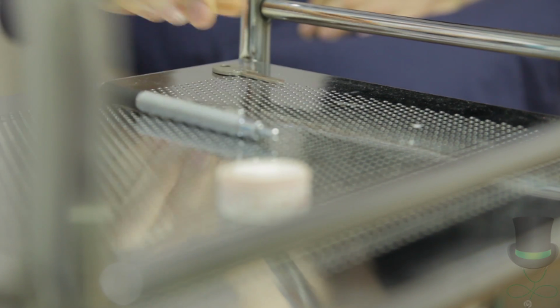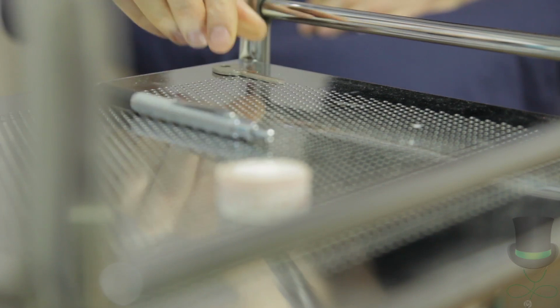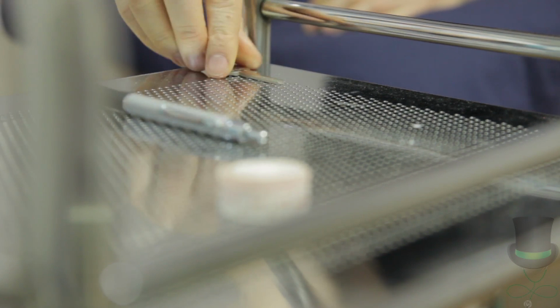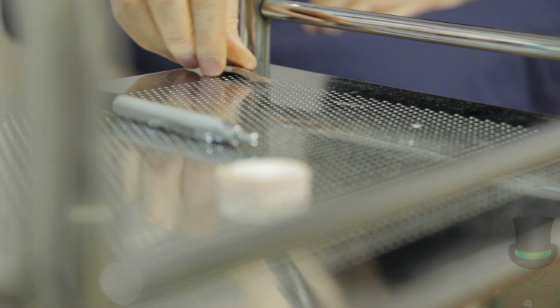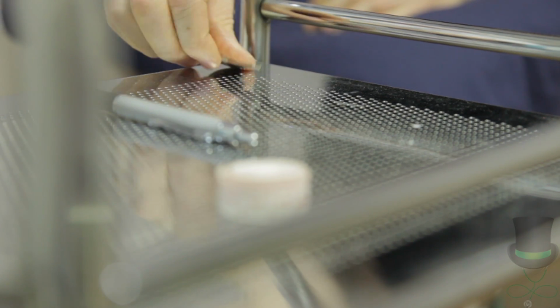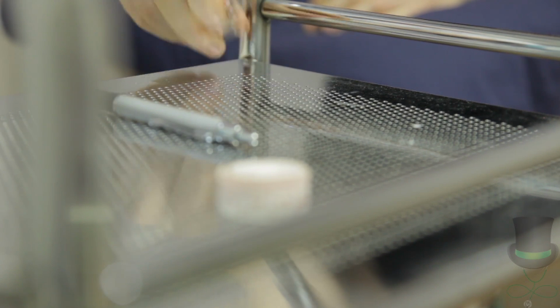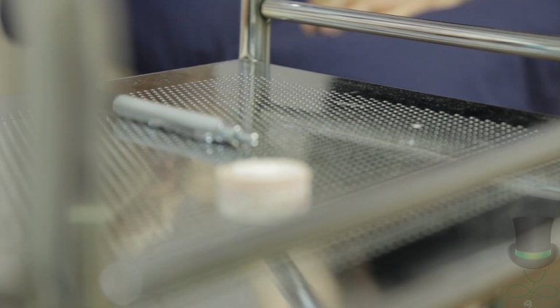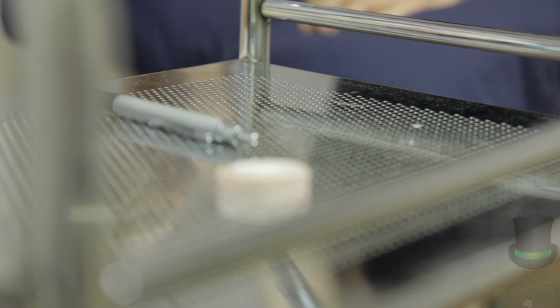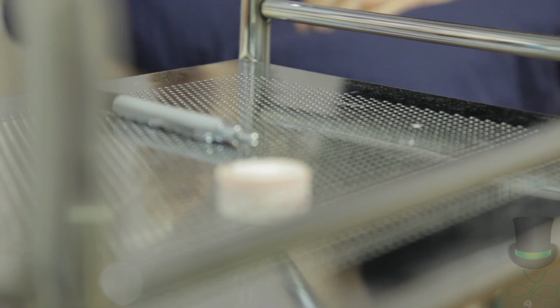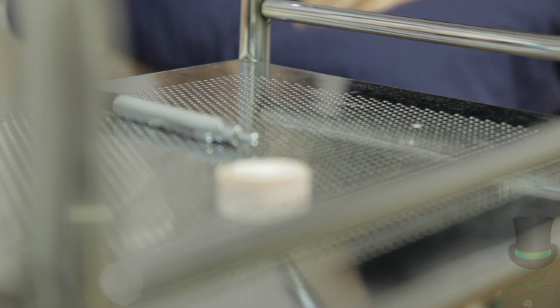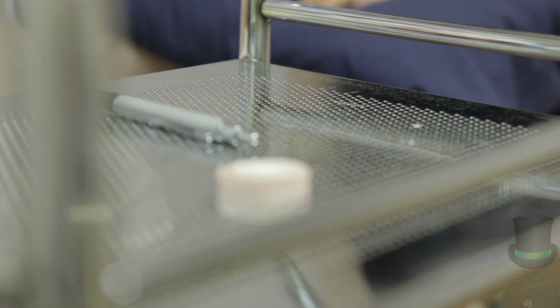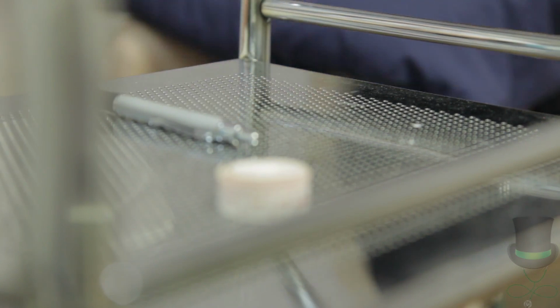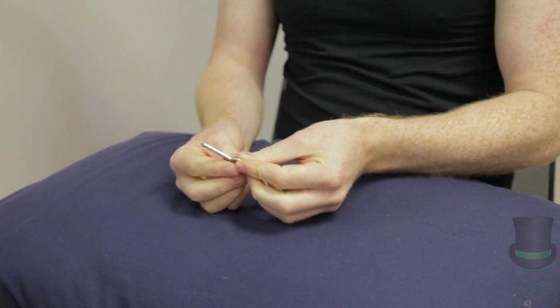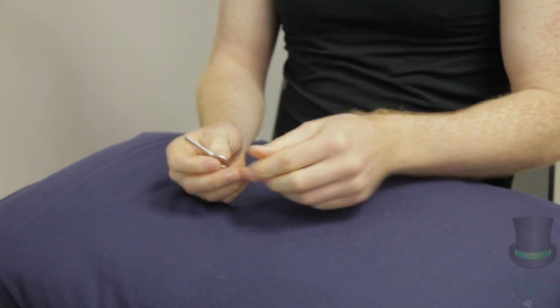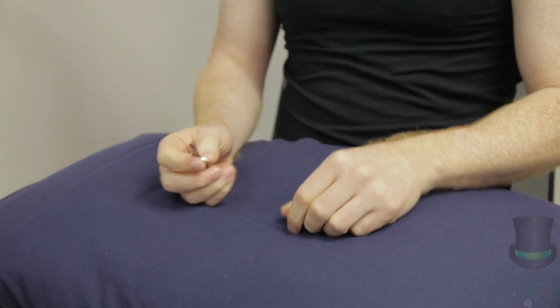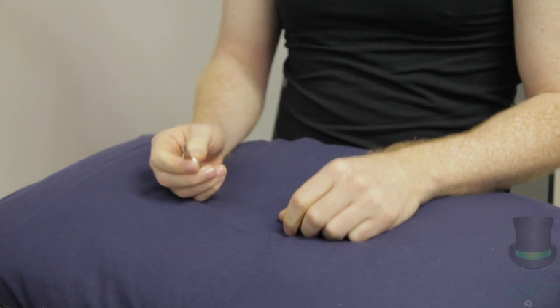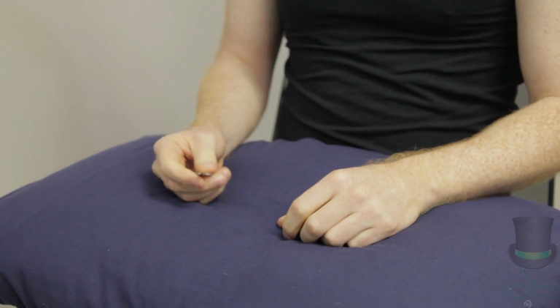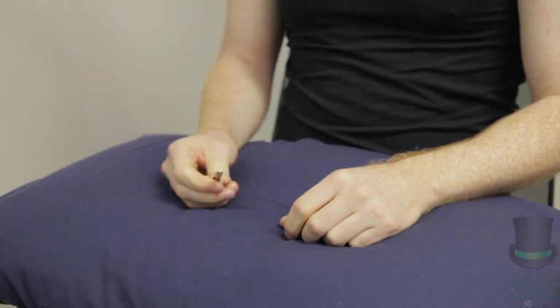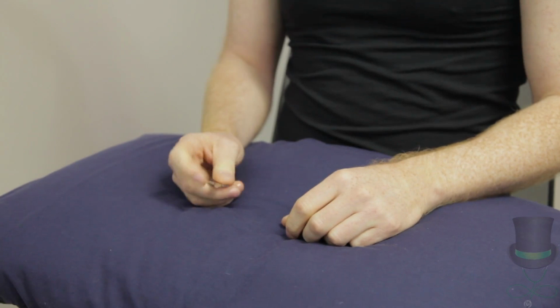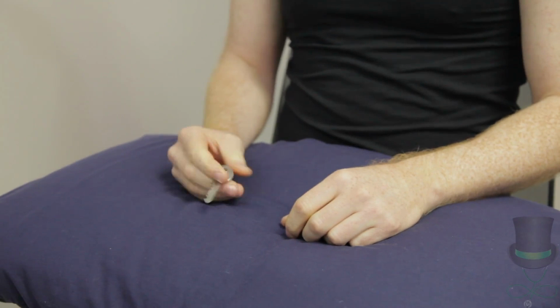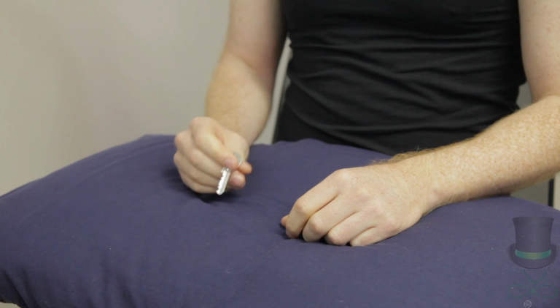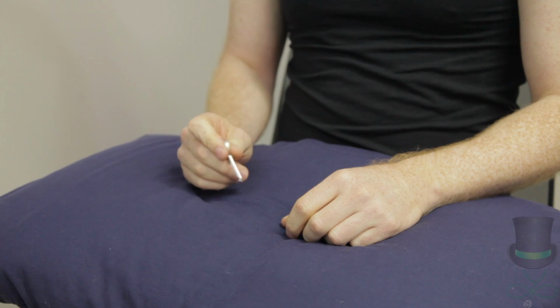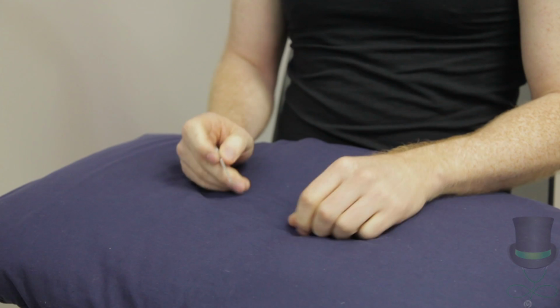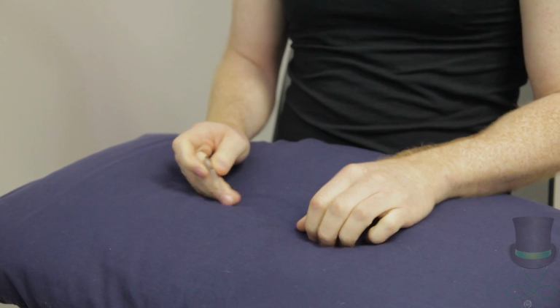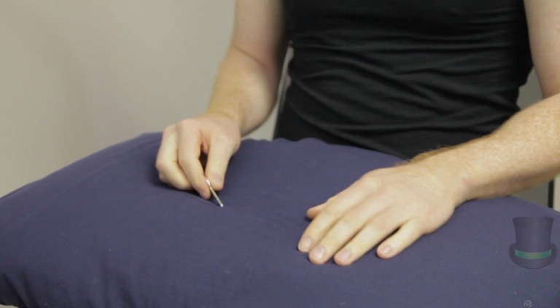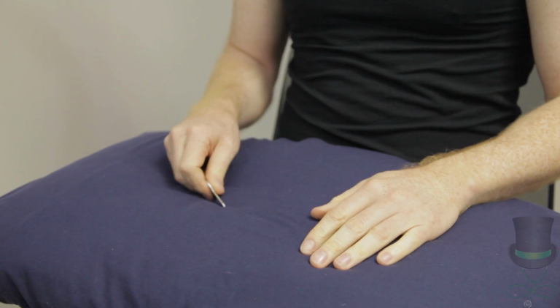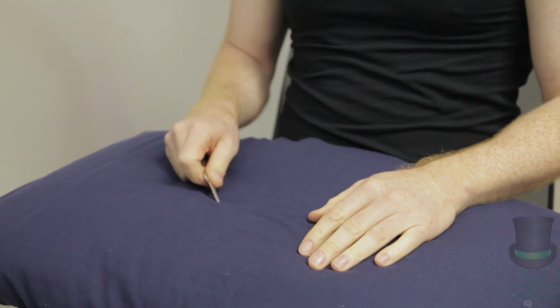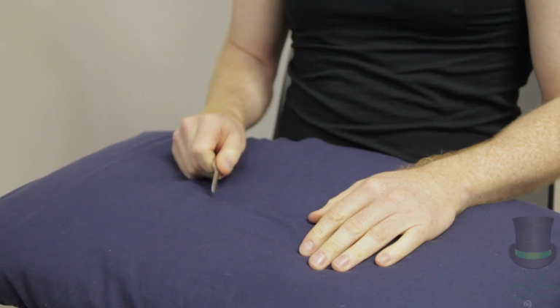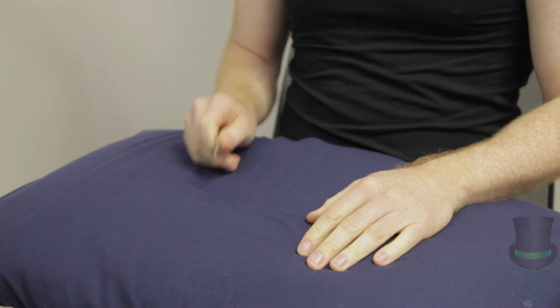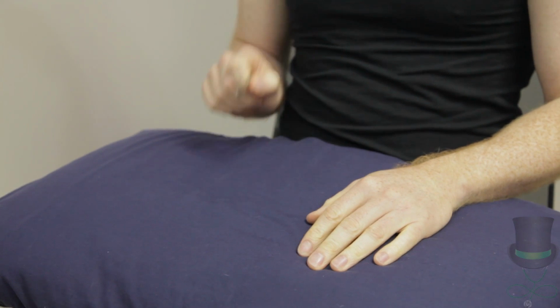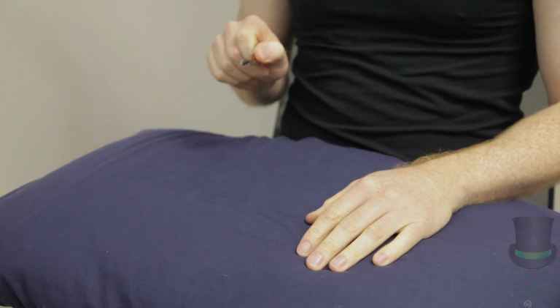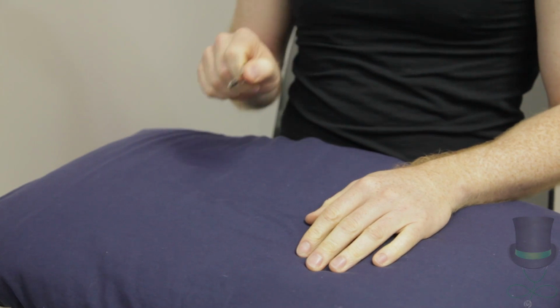Ask the patient to pick up a key and simulate turning it in a keyhole. Ask them to do this with both hands.